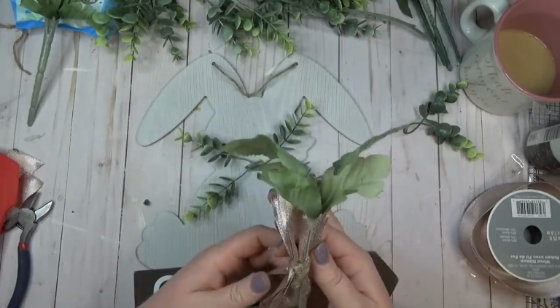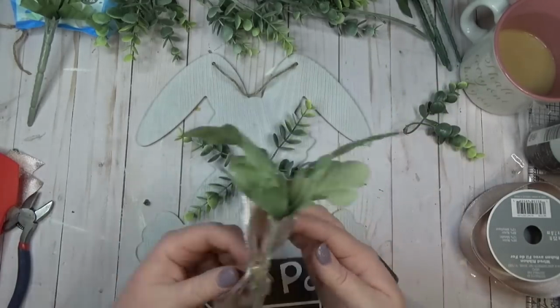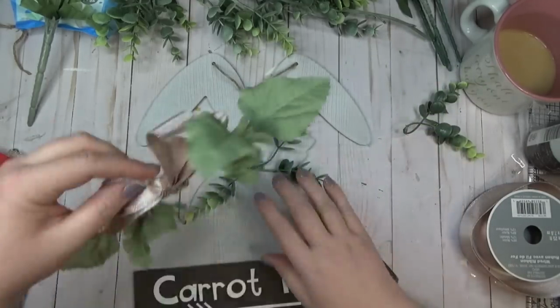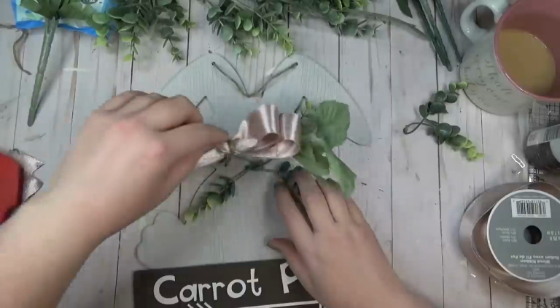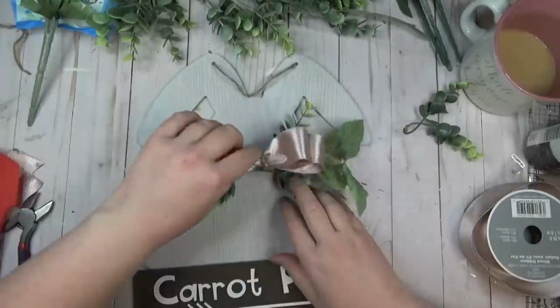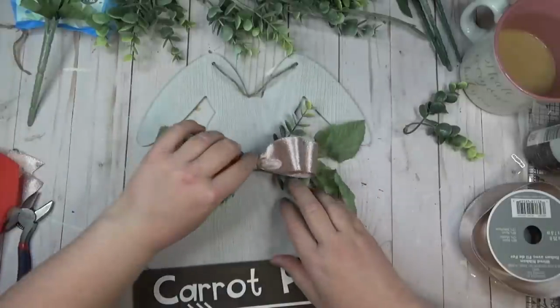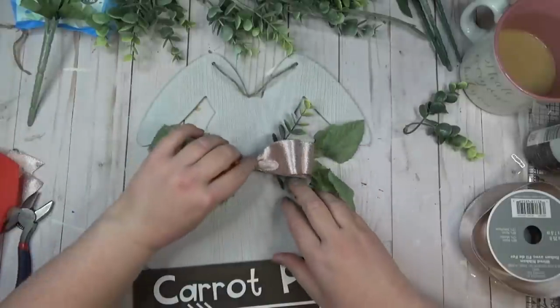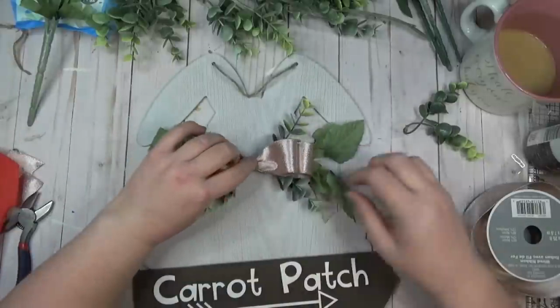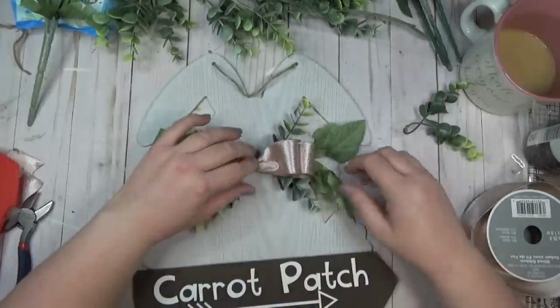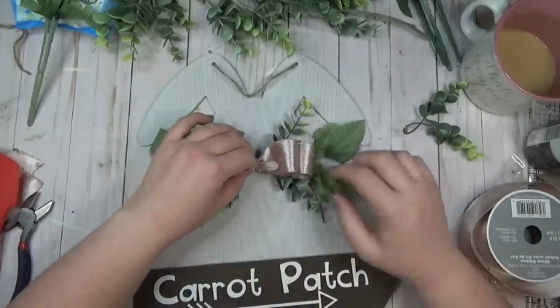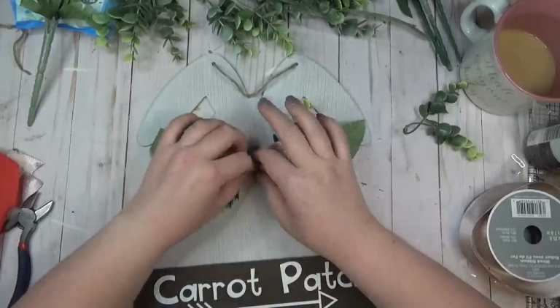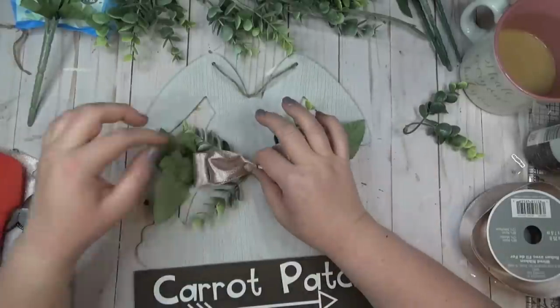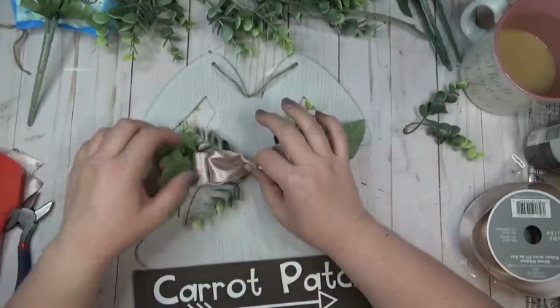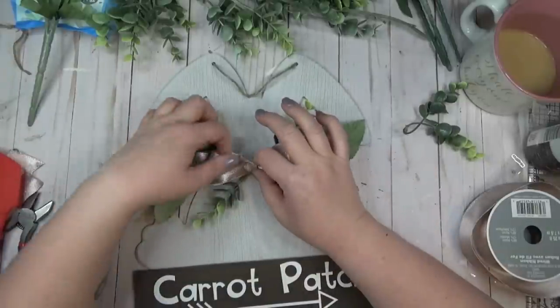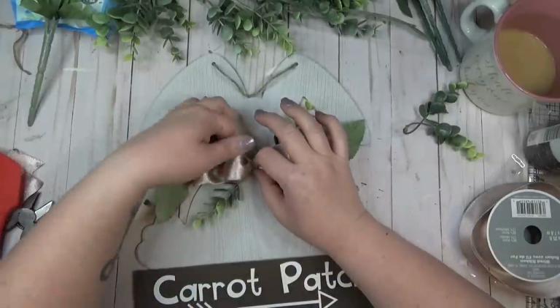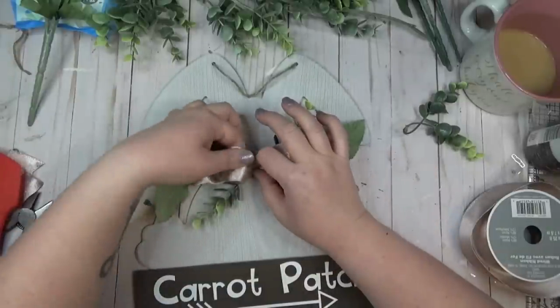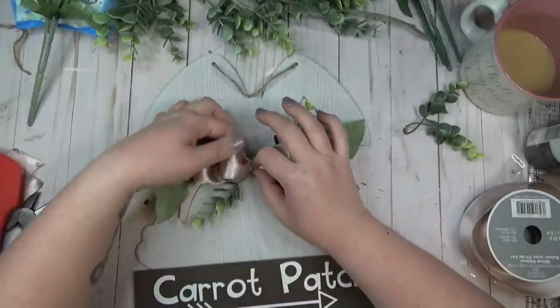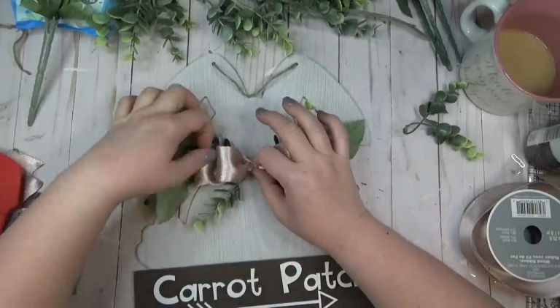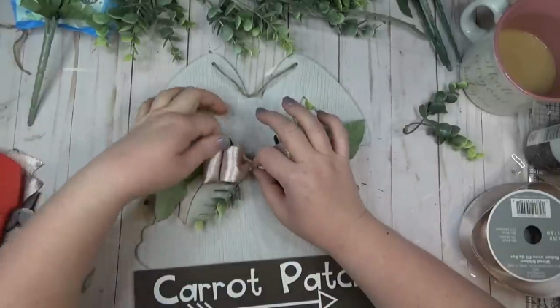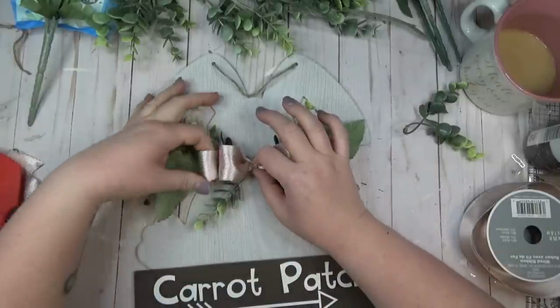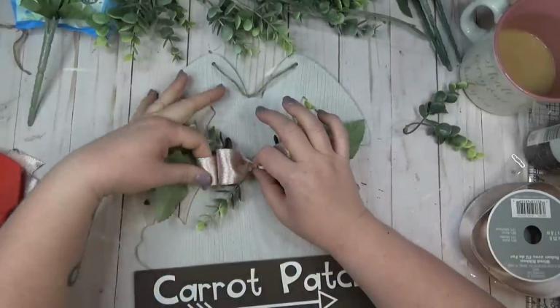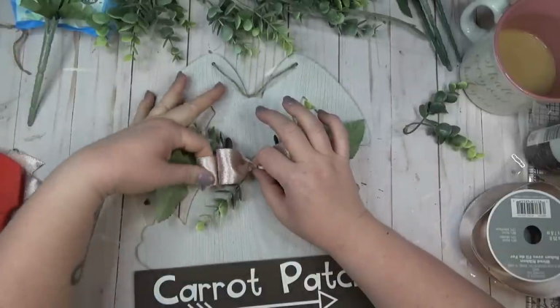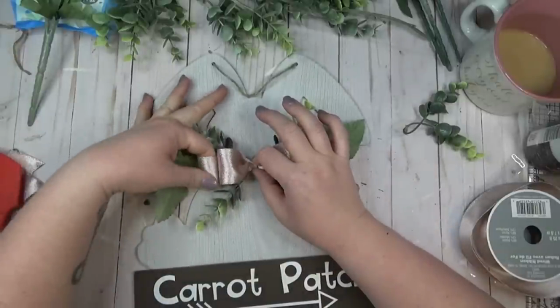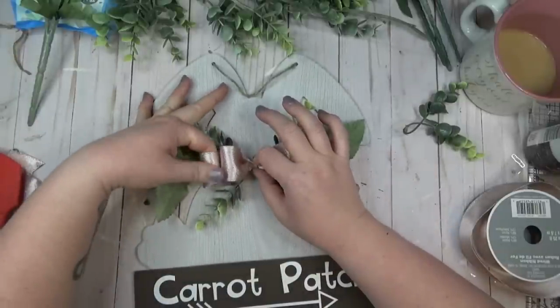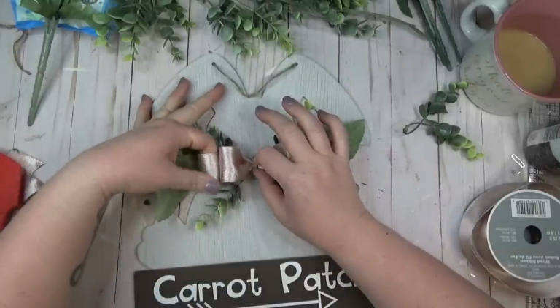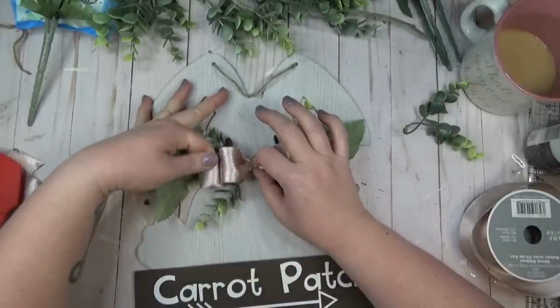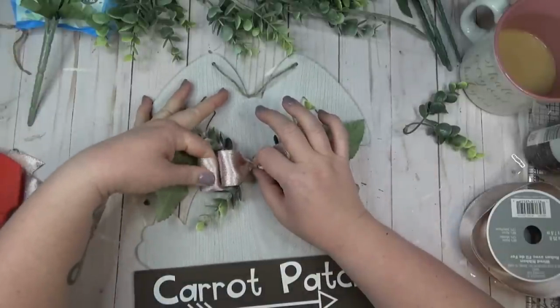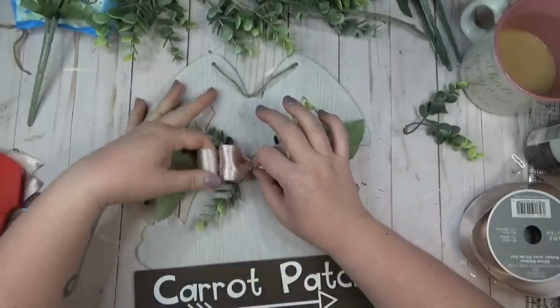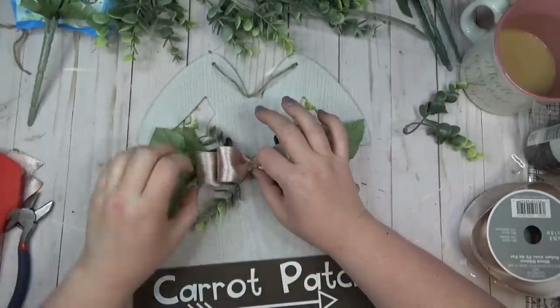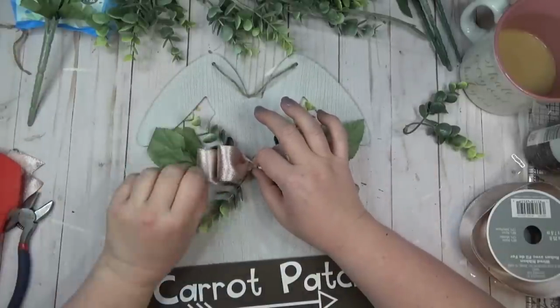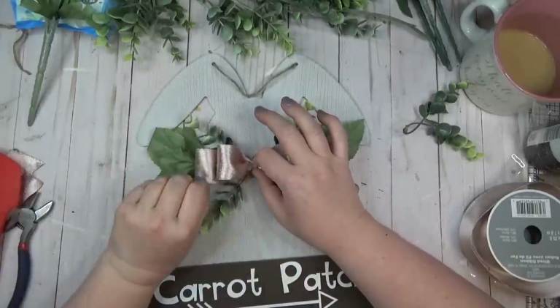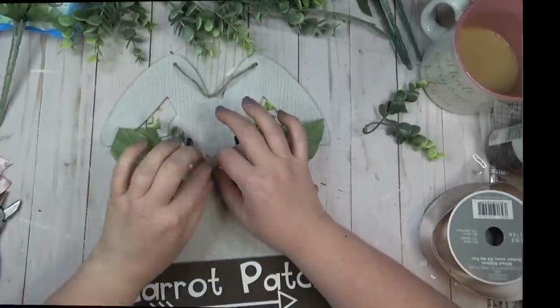I love projects like this. Give me a big thumbs up if you have one of those flowerless bunches of stems in your craft stash.